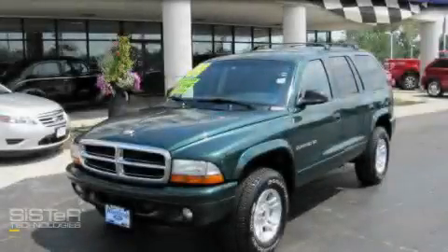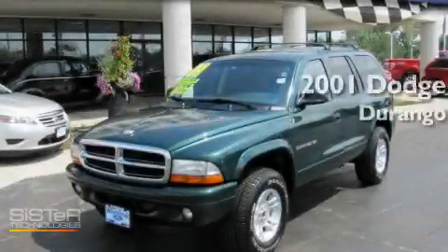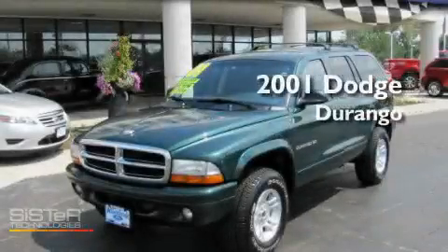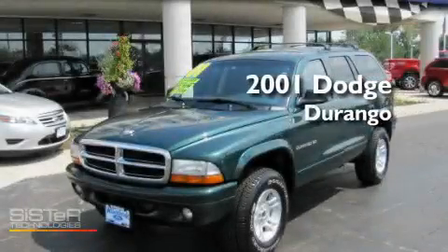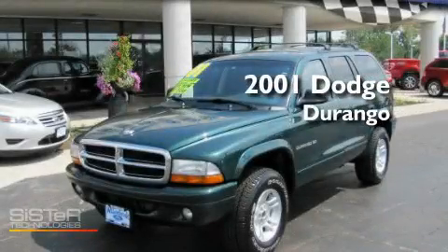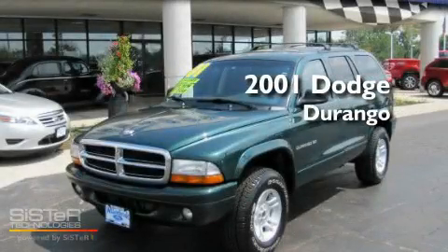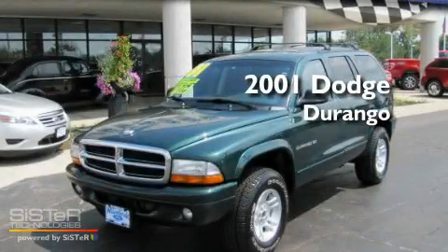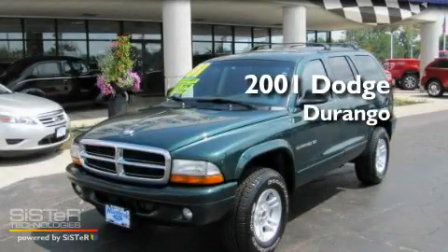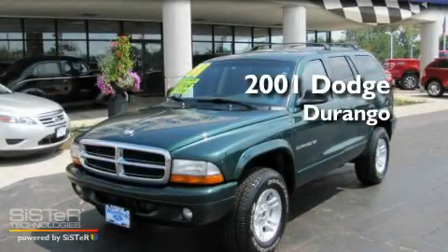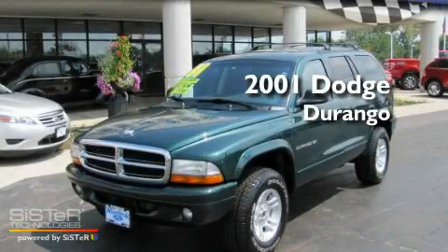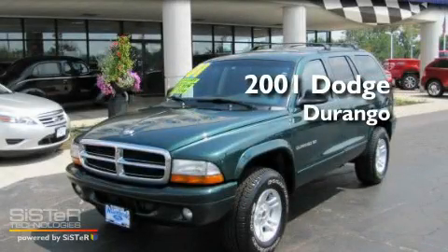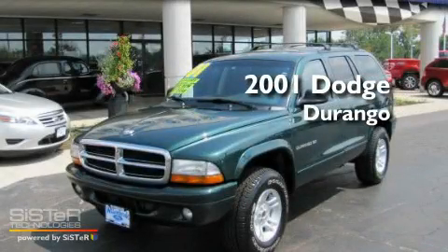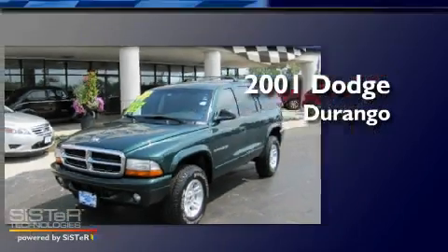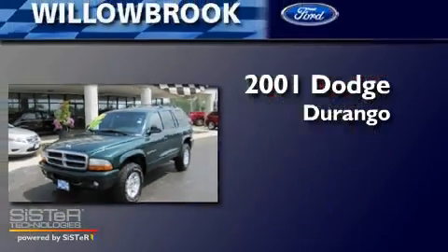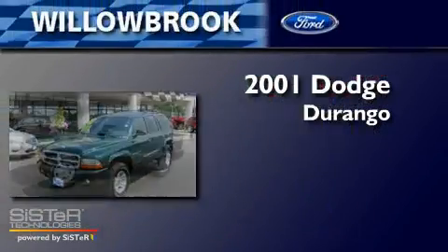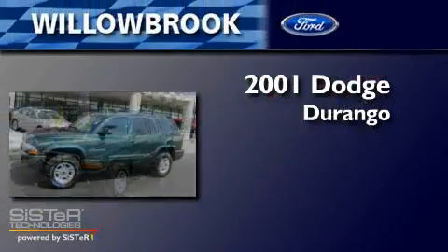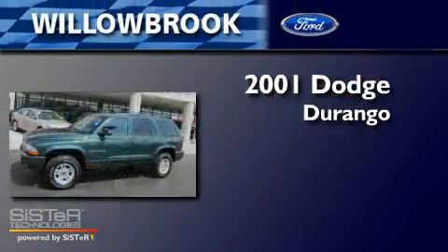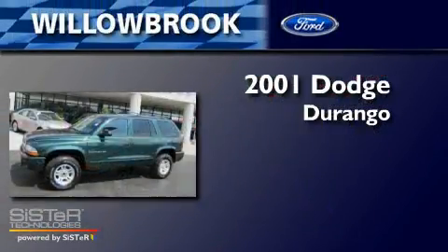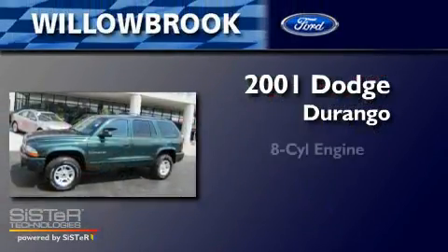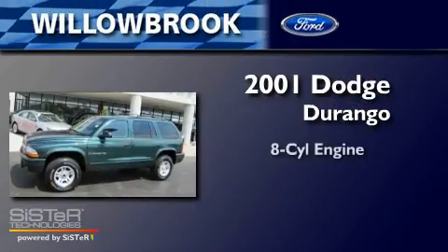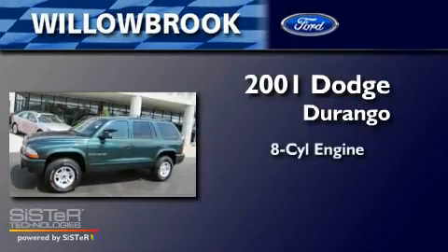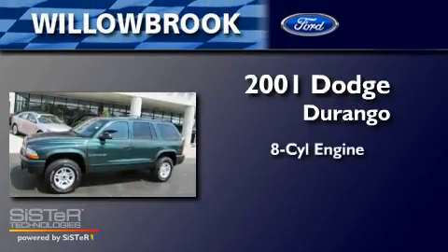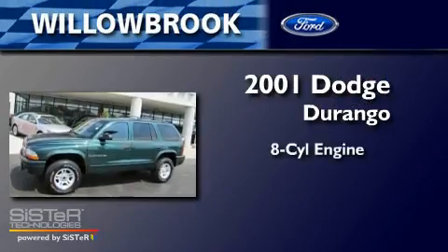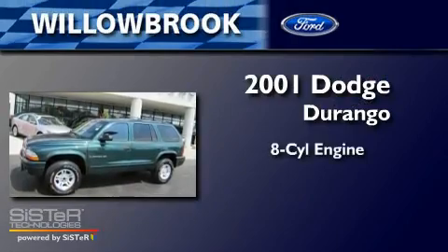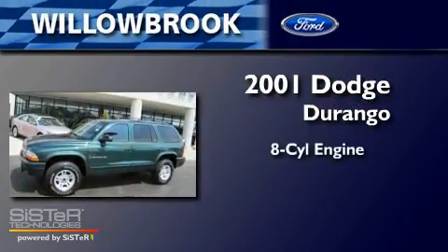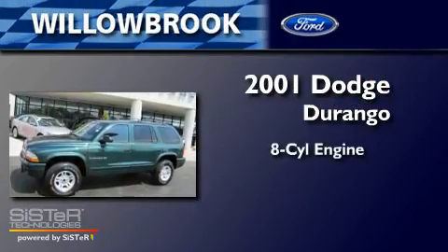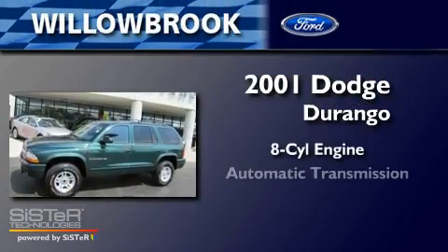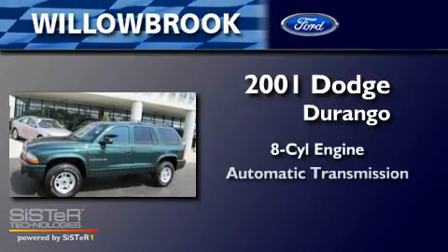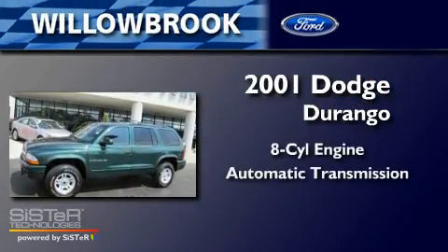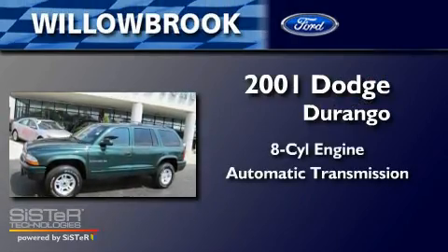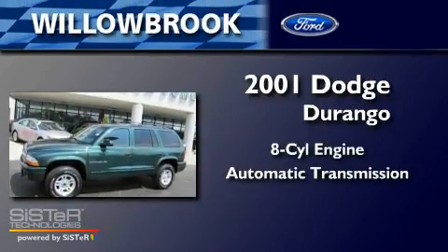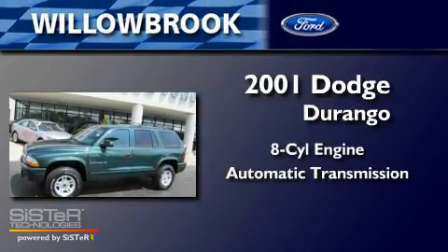This is a 2001 Dodge Durango. It has an eight-cylinder engine and an automatic transmission.